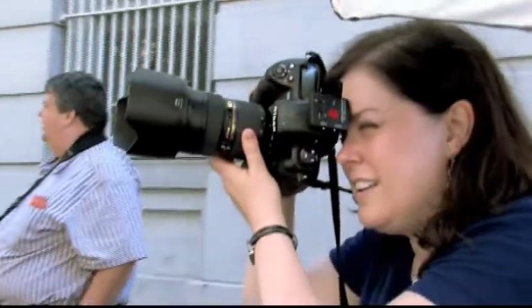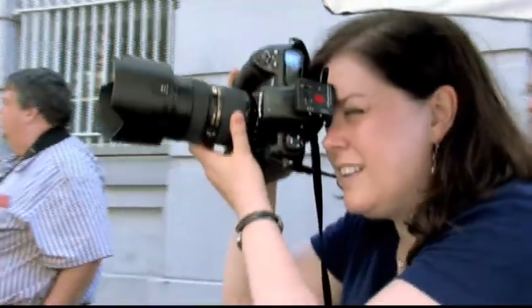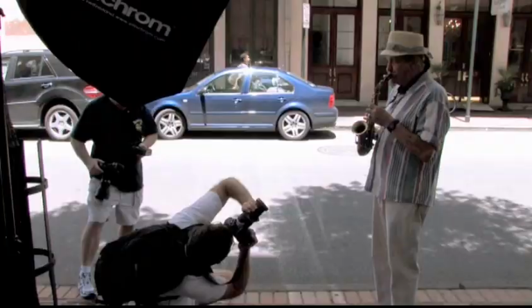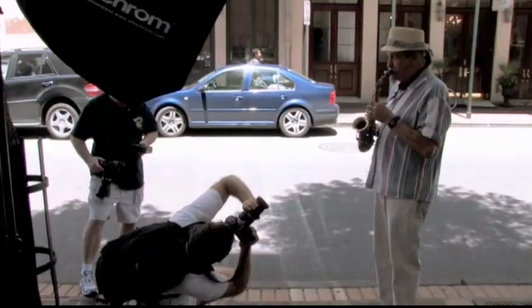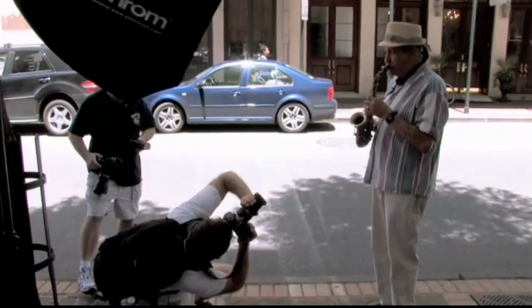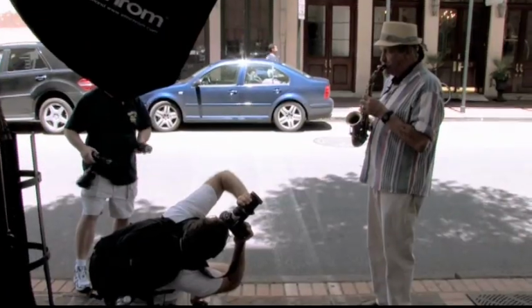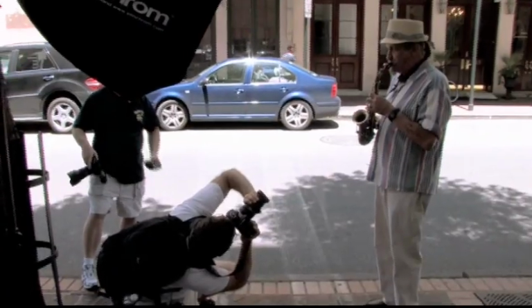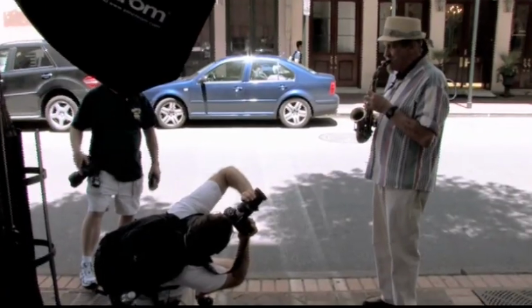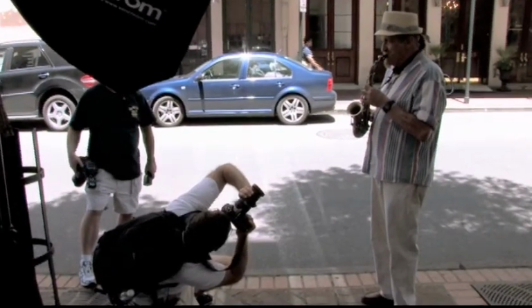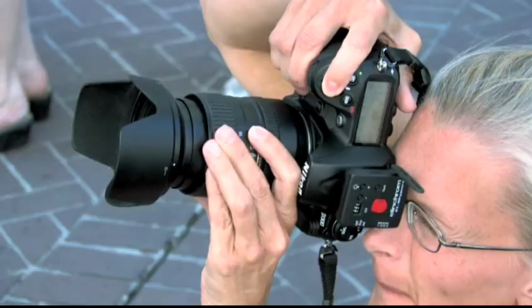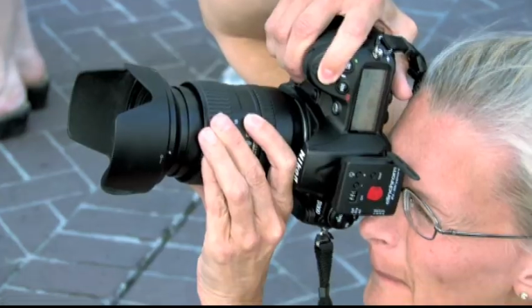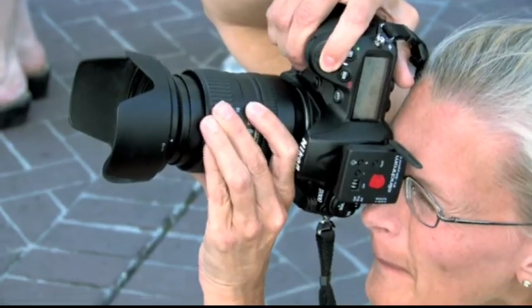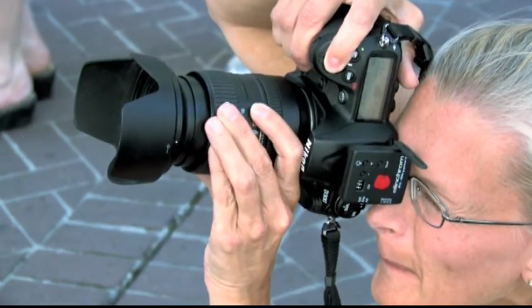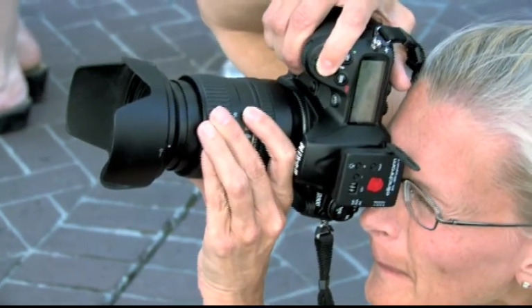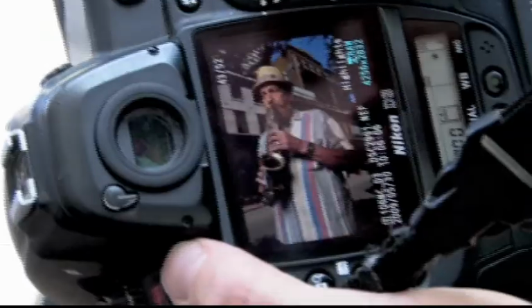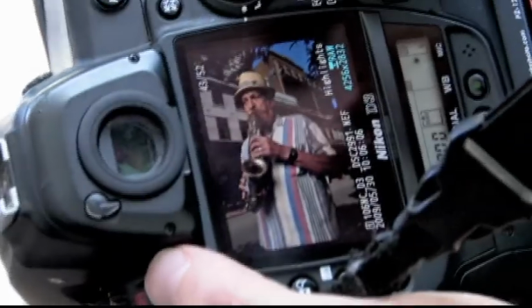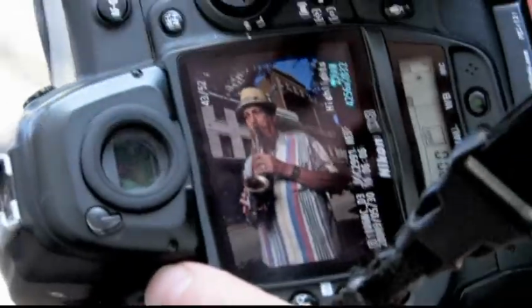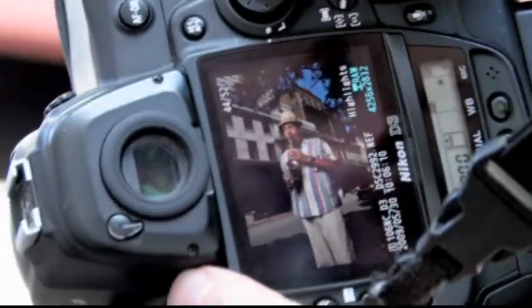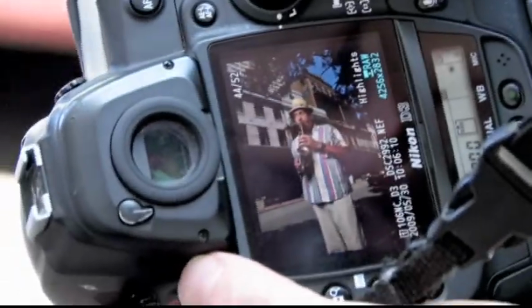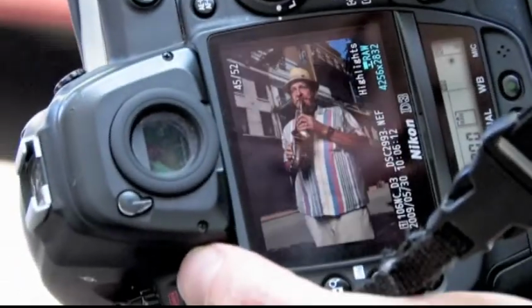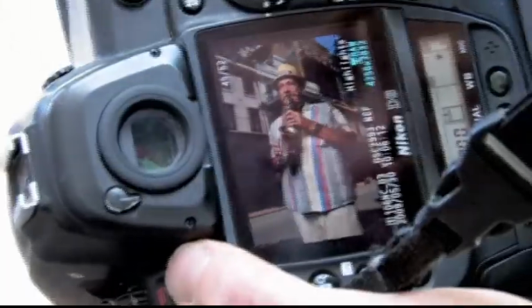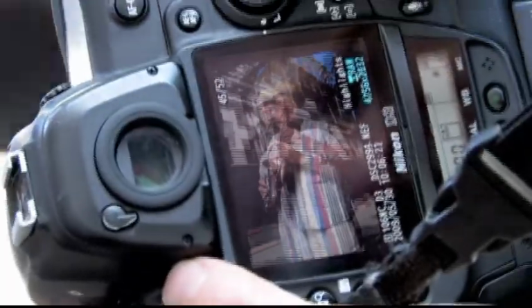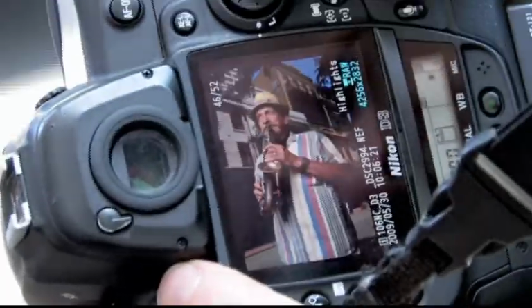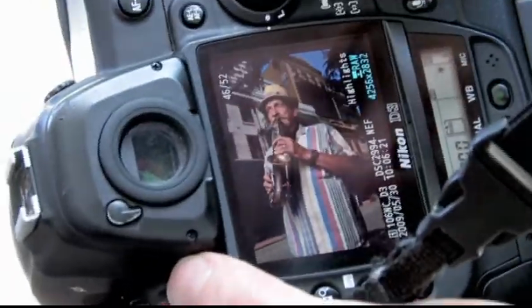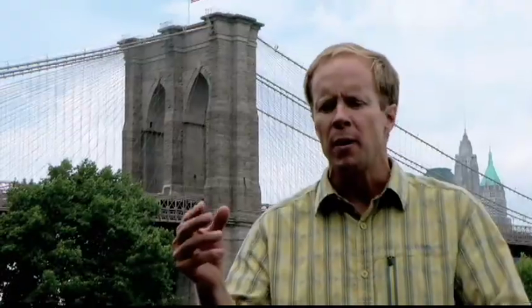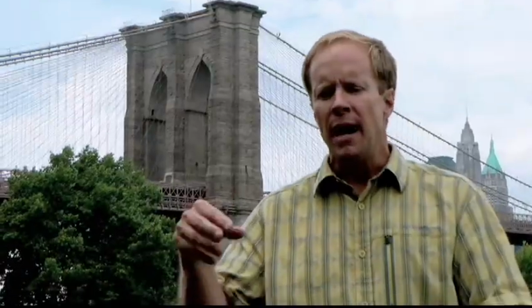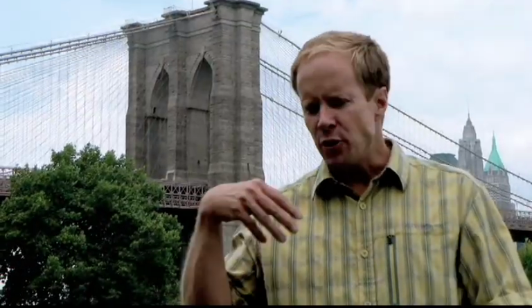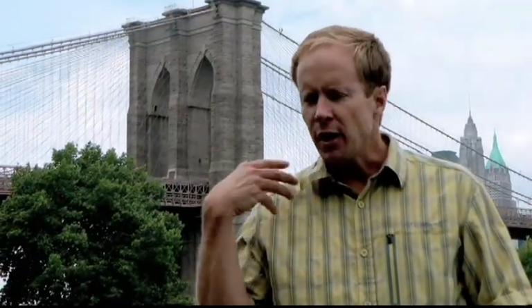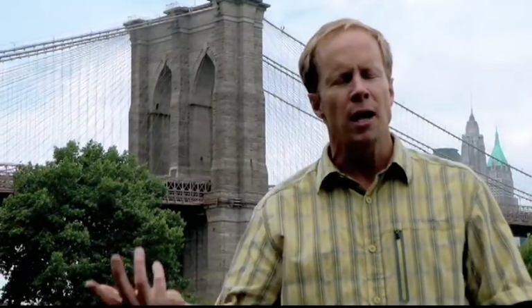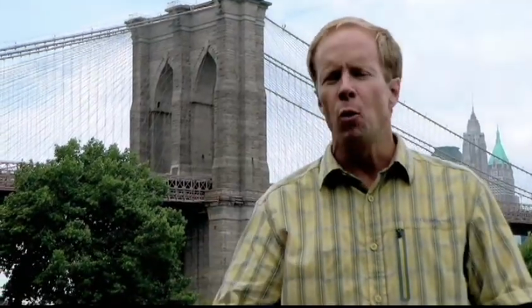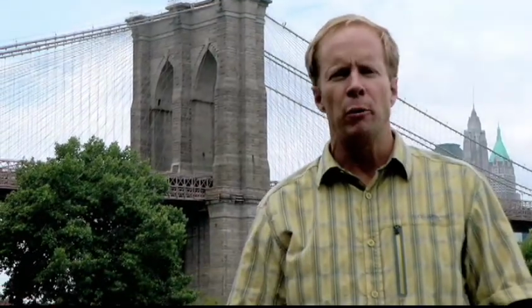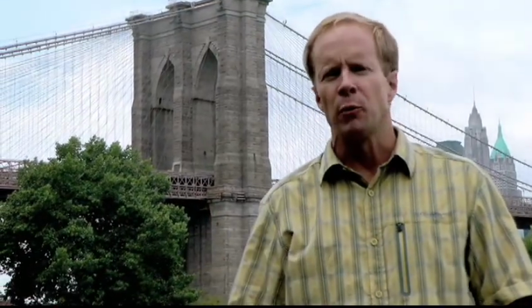You're really going to have a good time. You're definitely going to pick up some new strategies on using strobe, and you're going to come away with some really nice images at the end of the weekend.